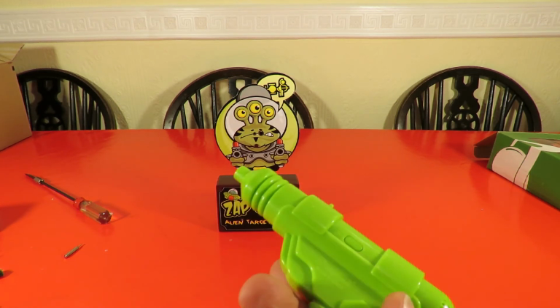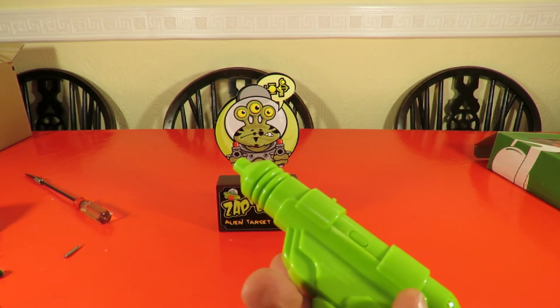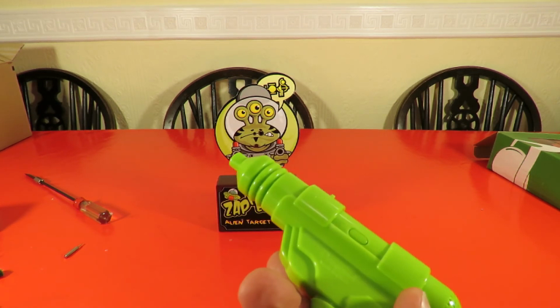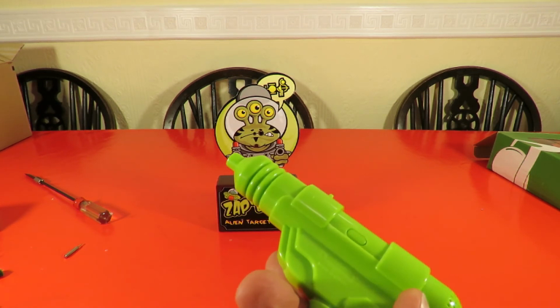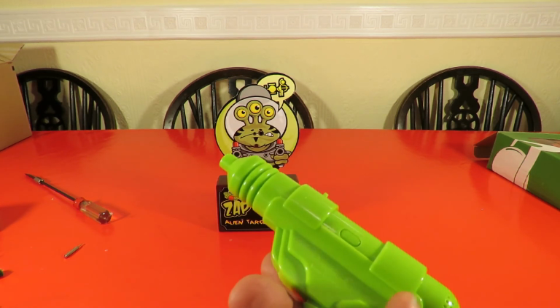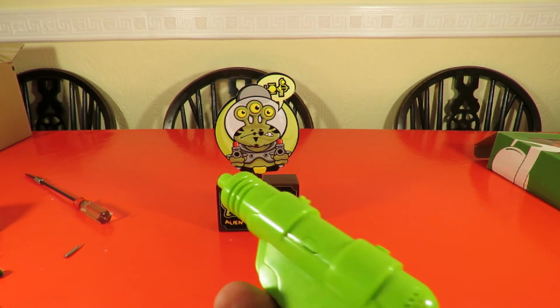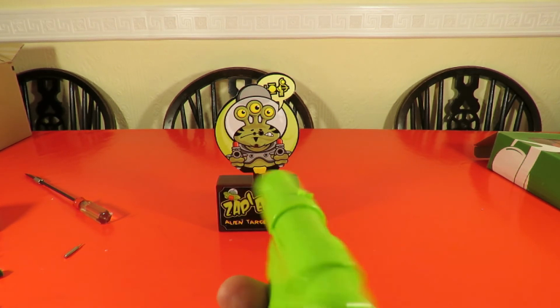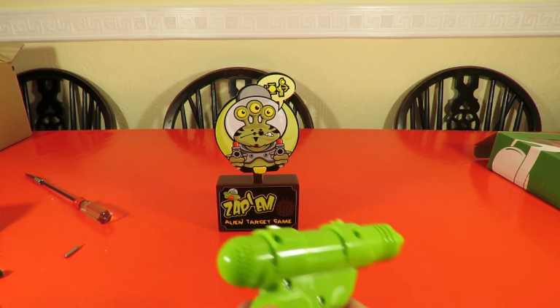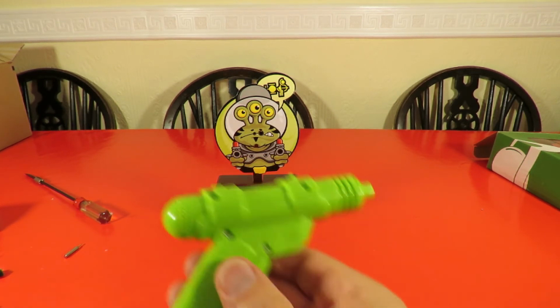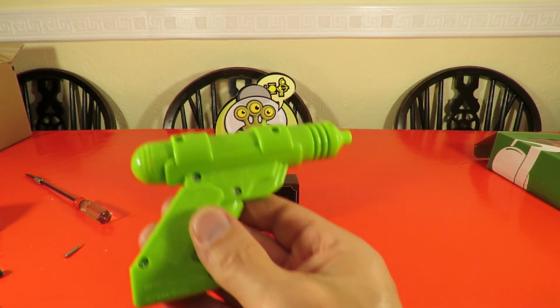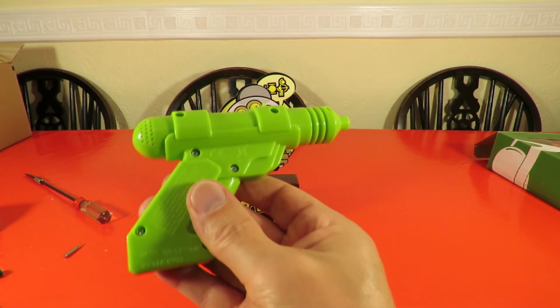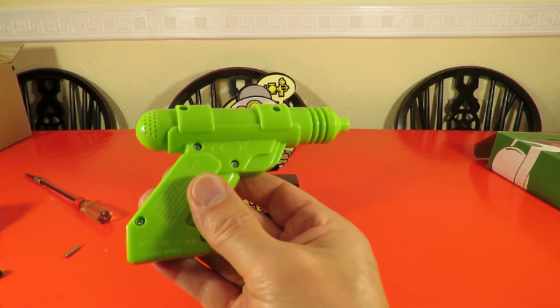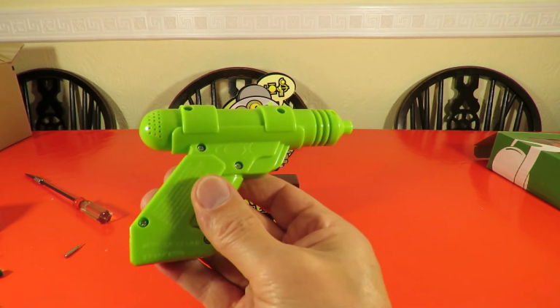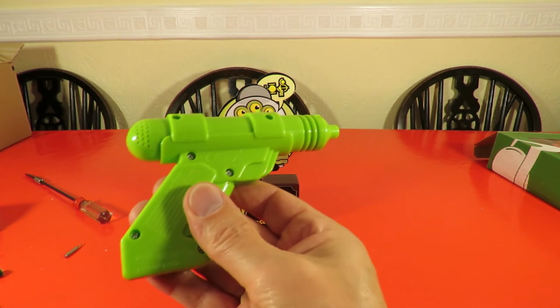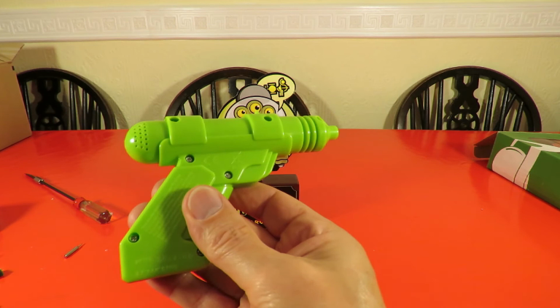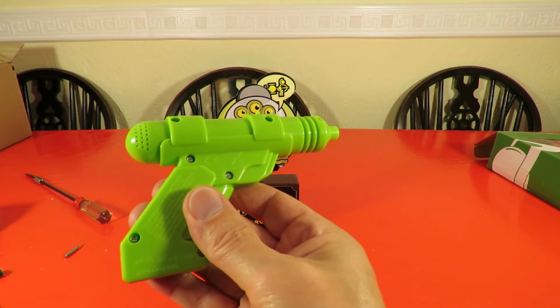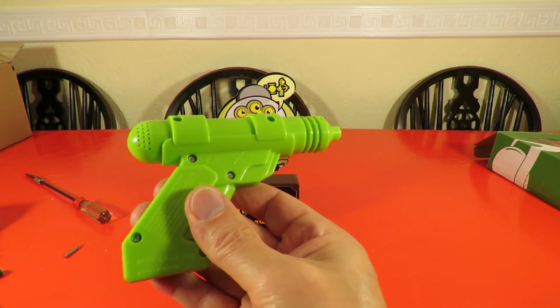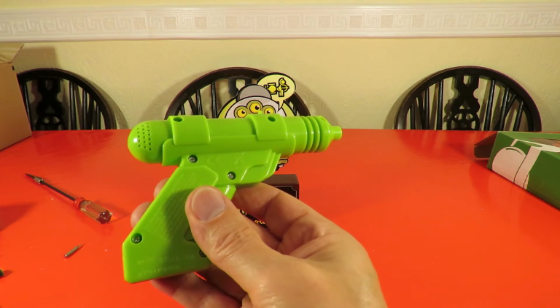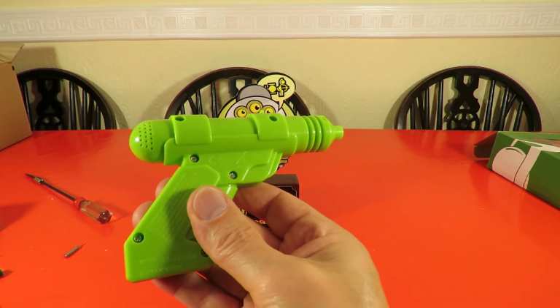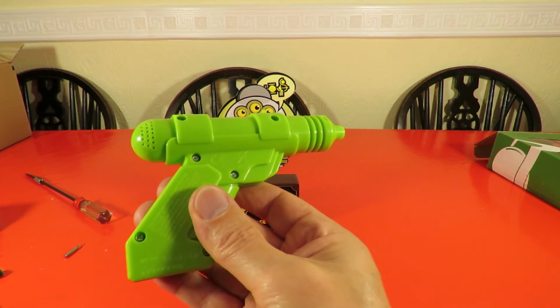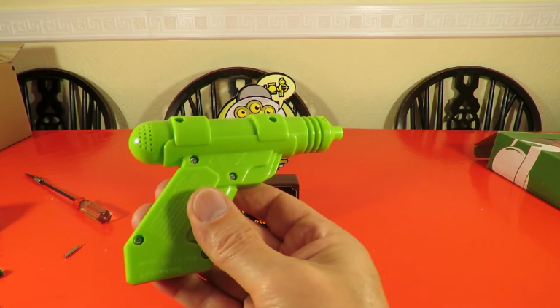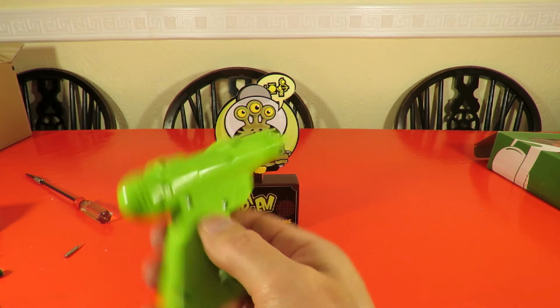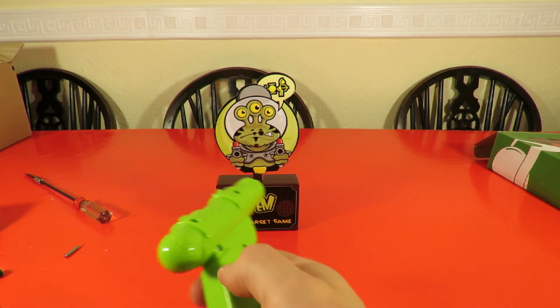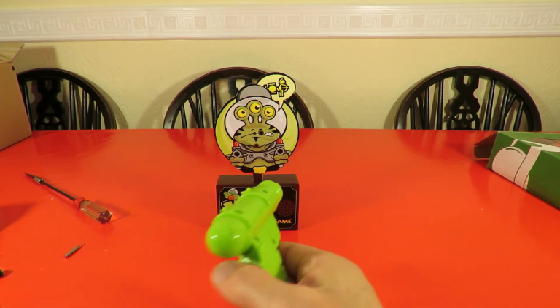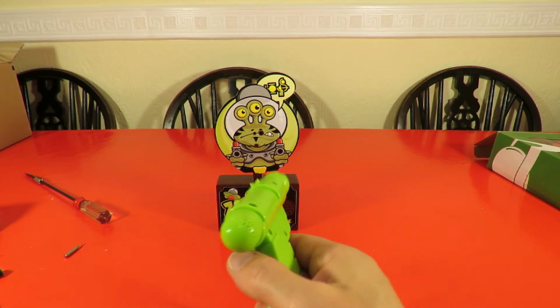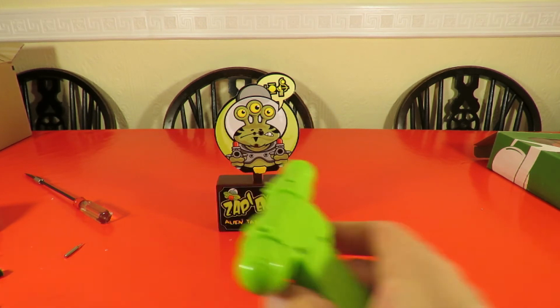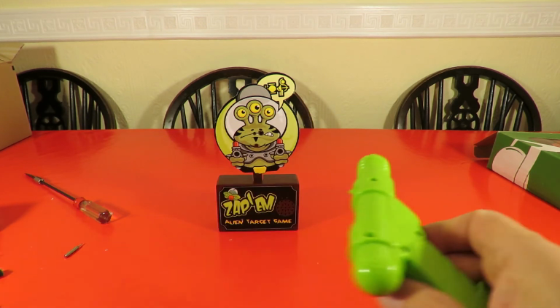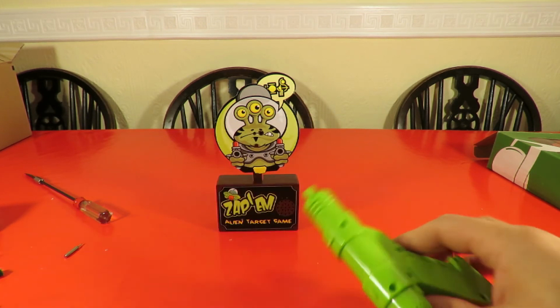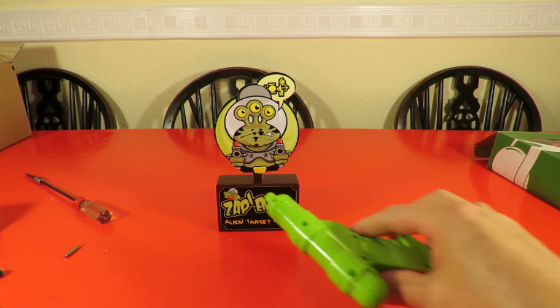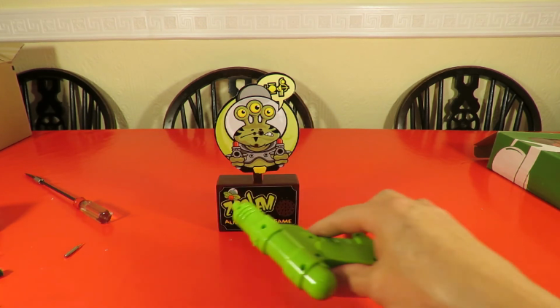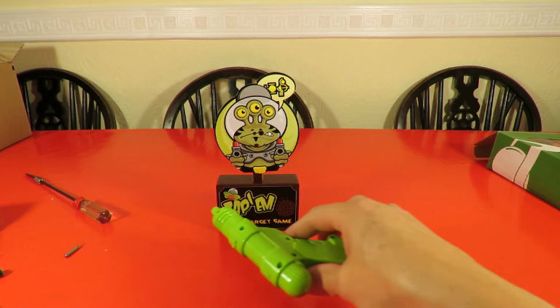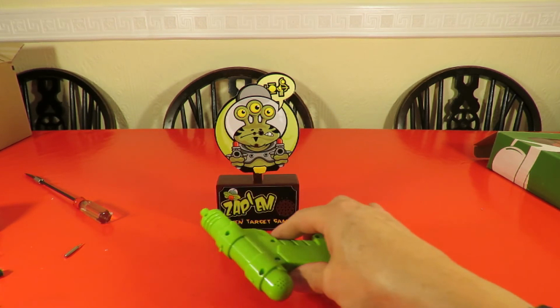So there we go: inside the gun and inside the target.